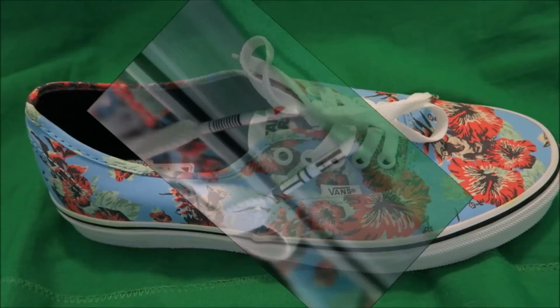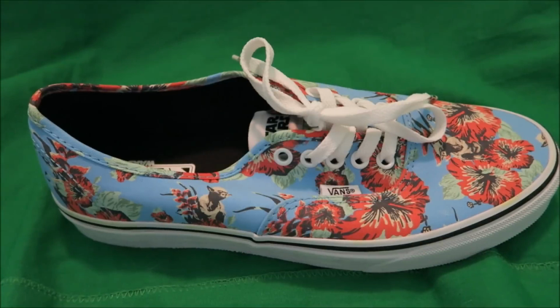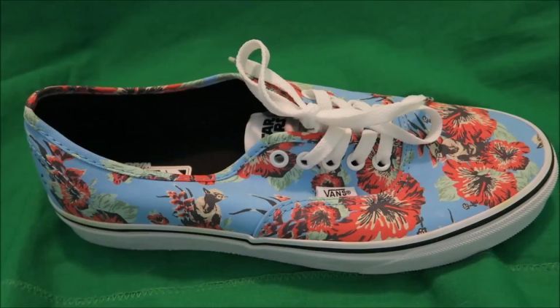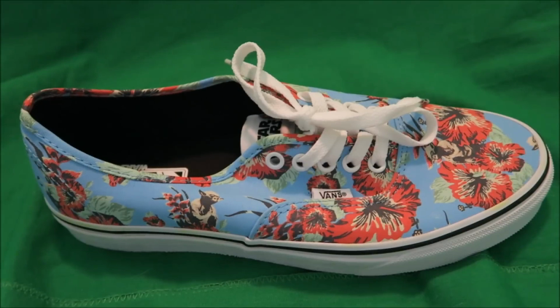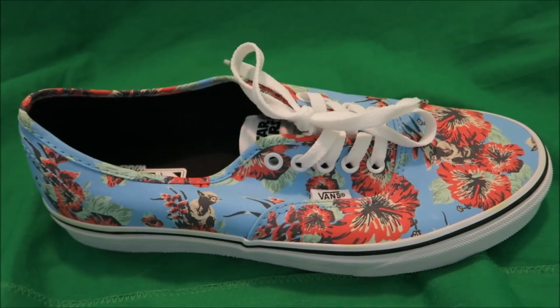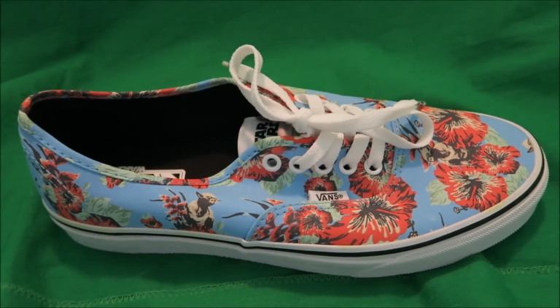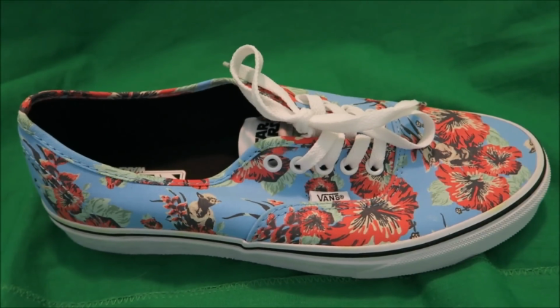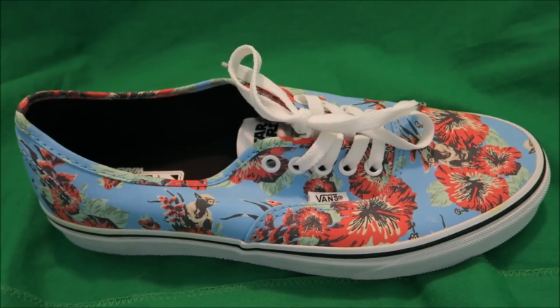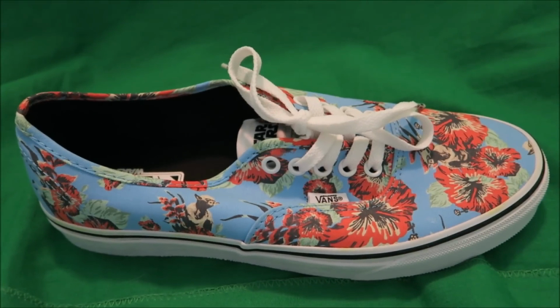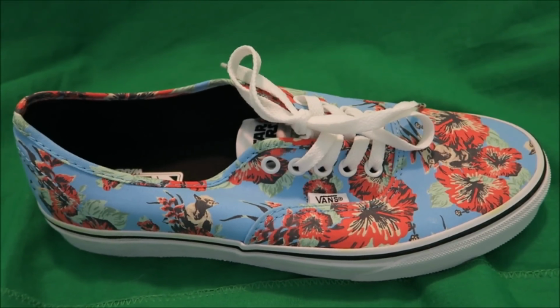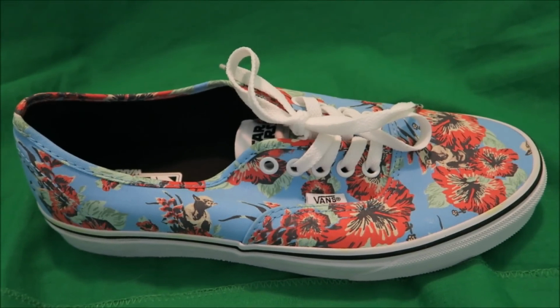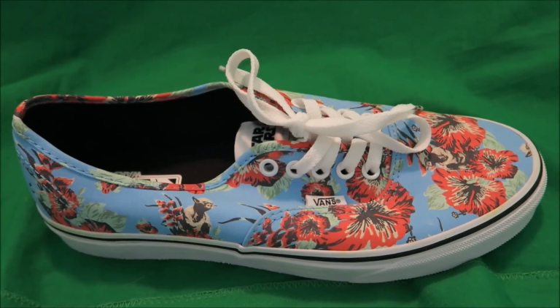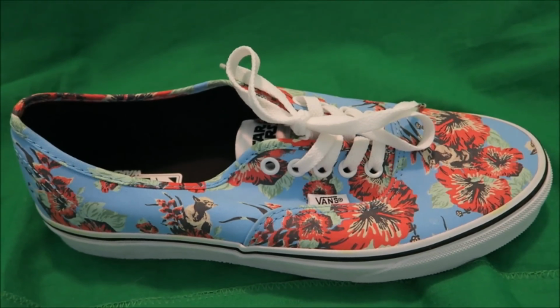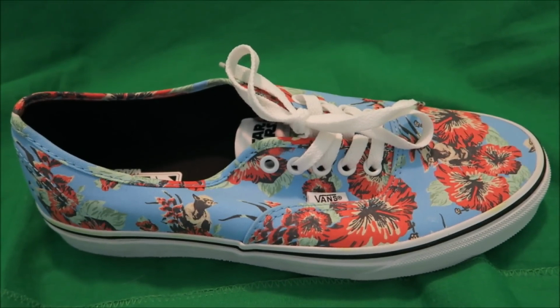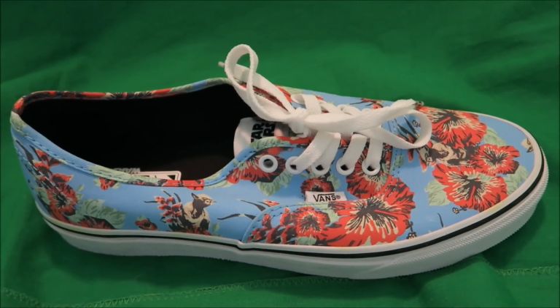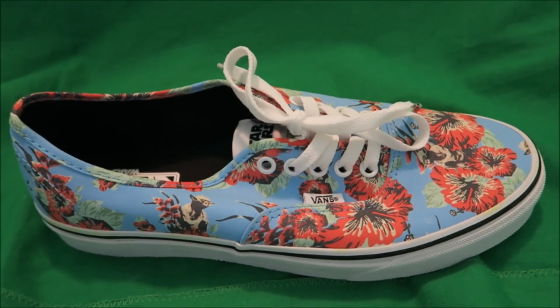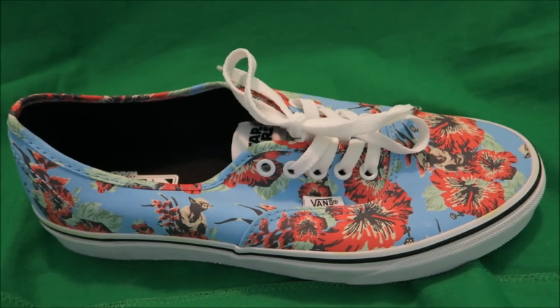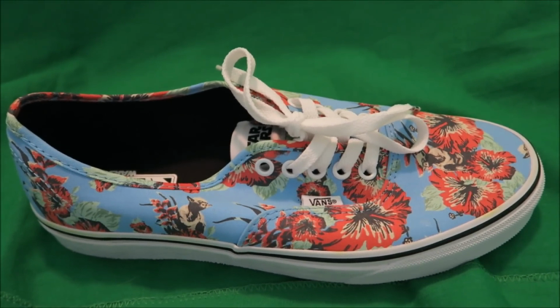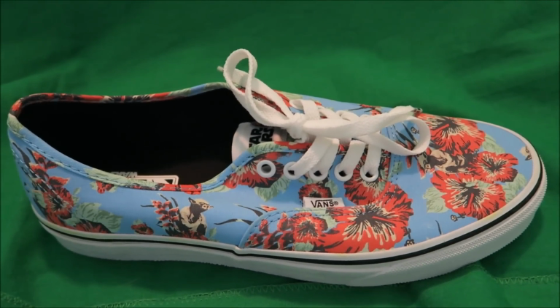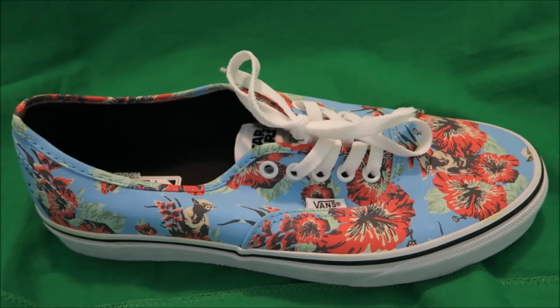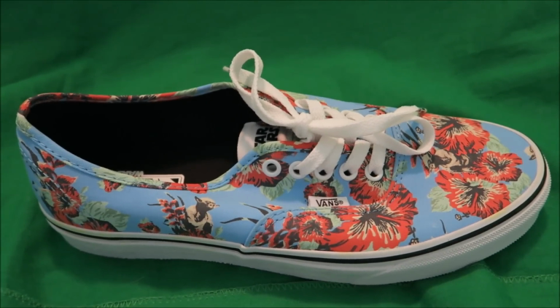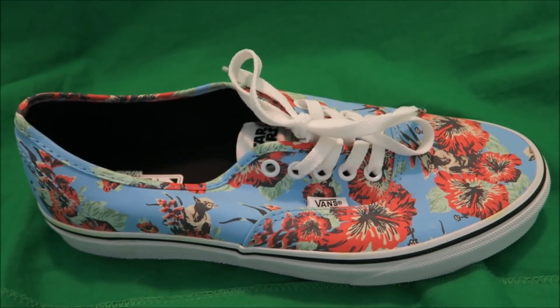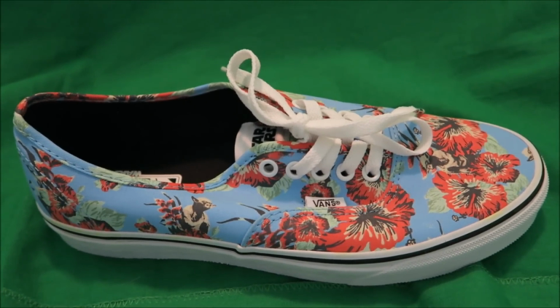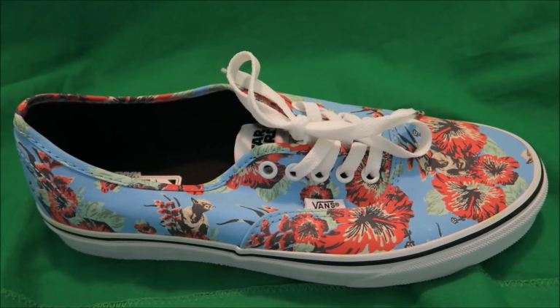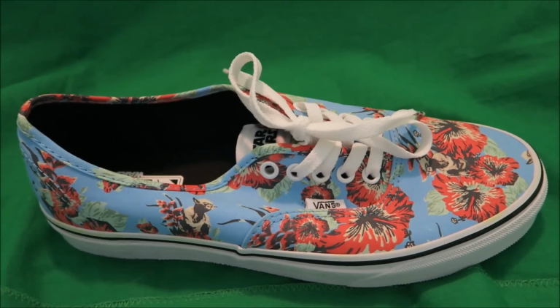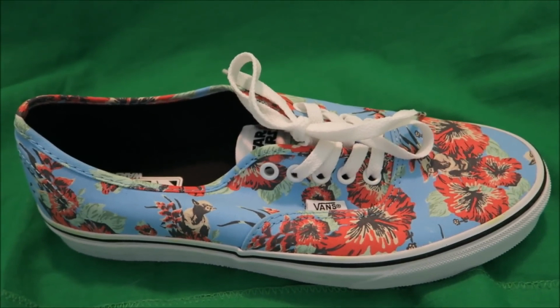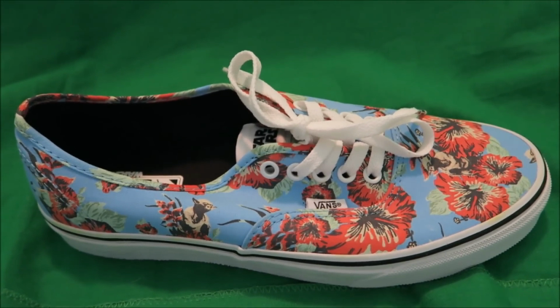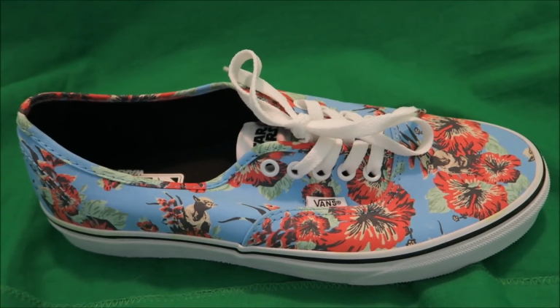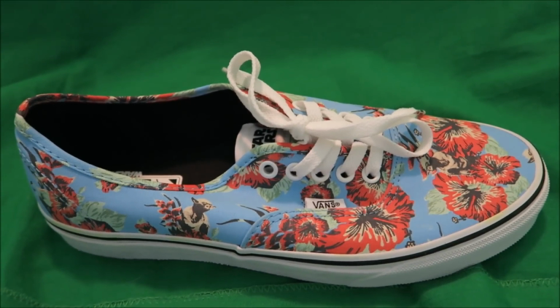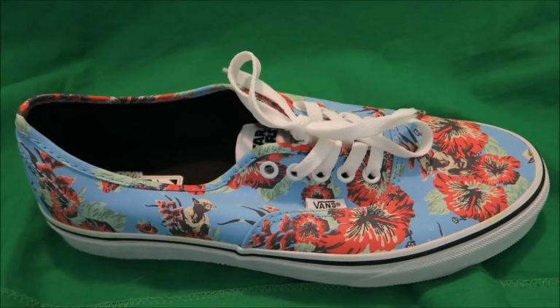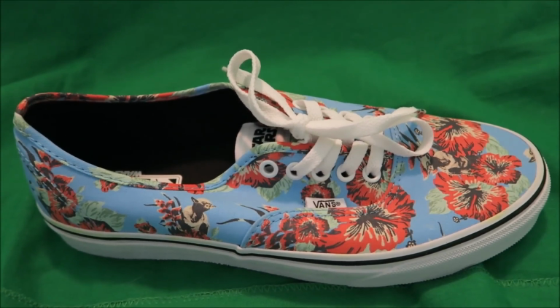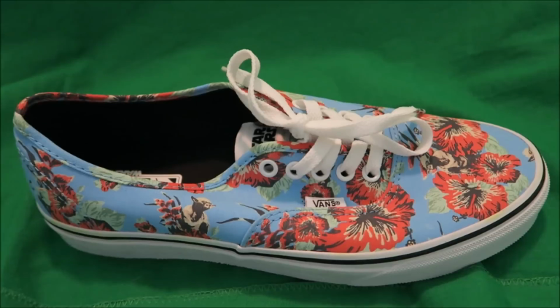As far as the fit to these shoes, I recommend going true to size. If you're looking for a pair, I'll put more information in the description box below.